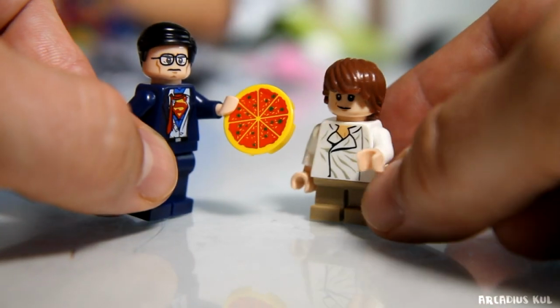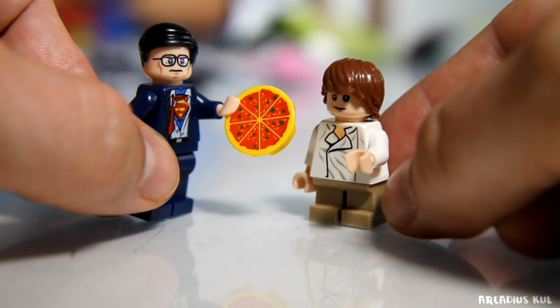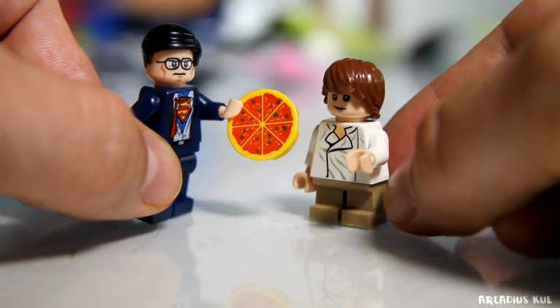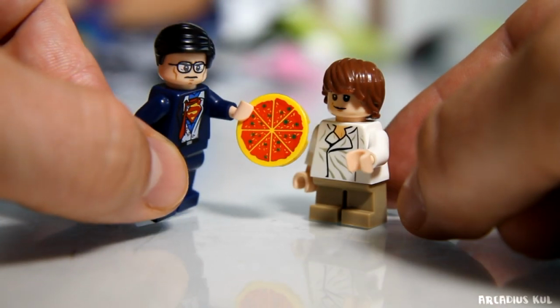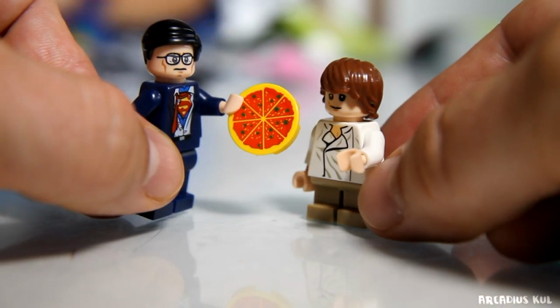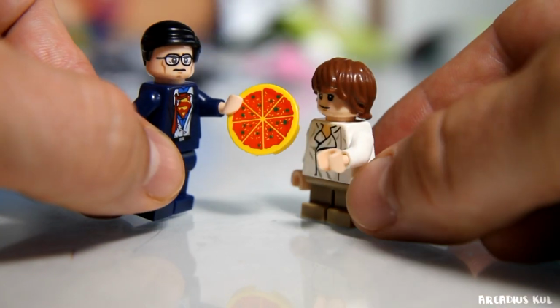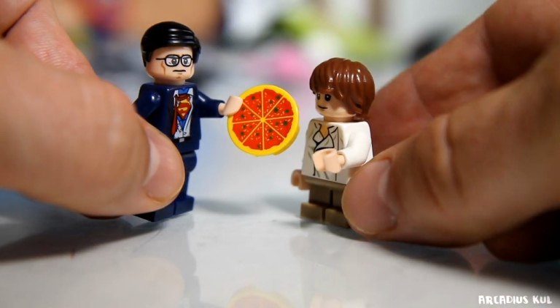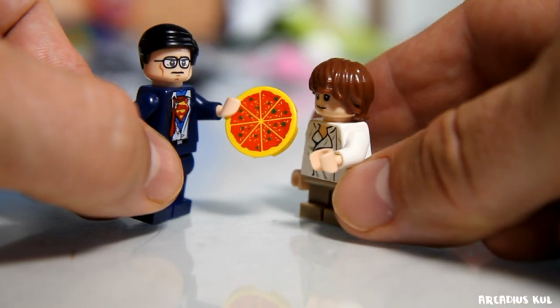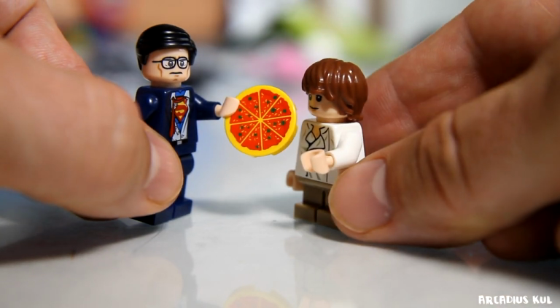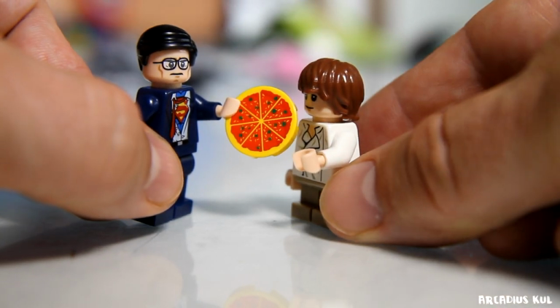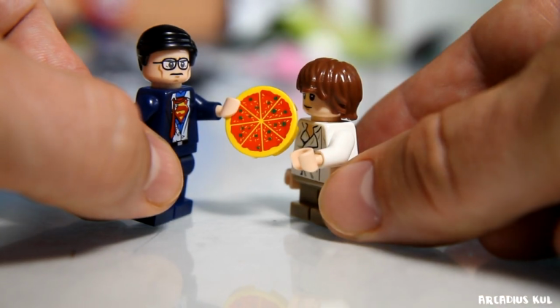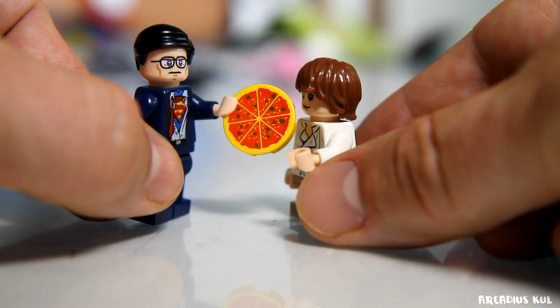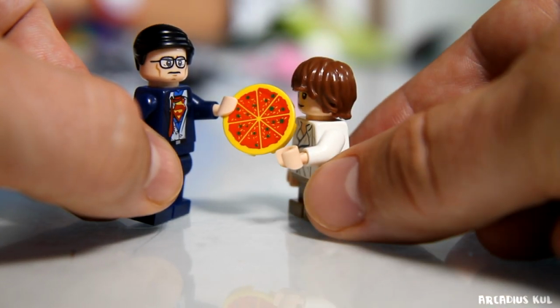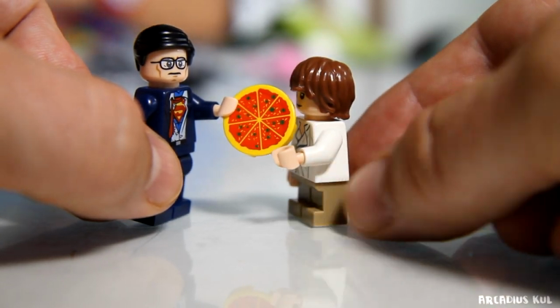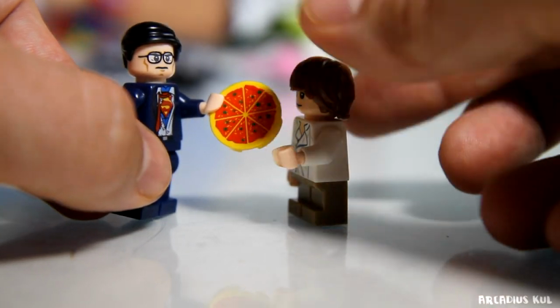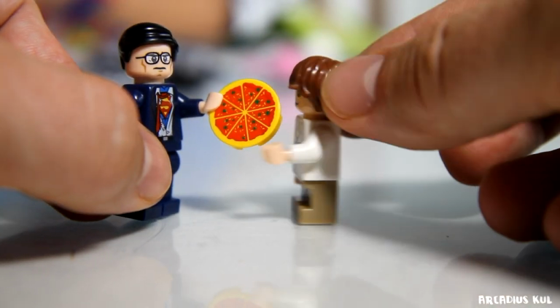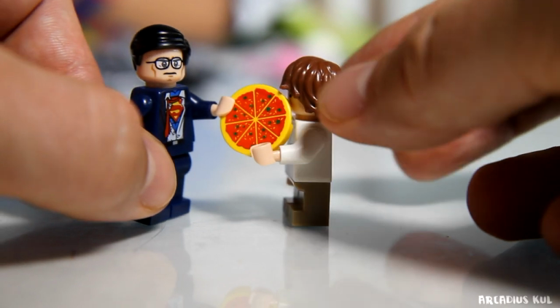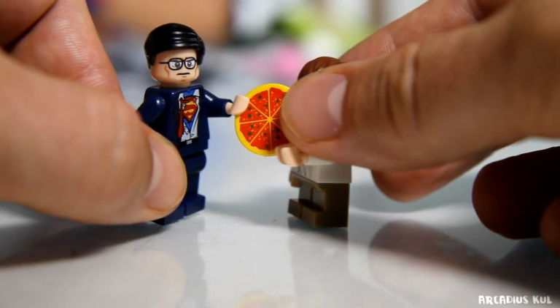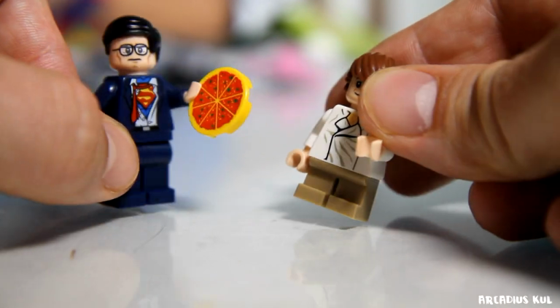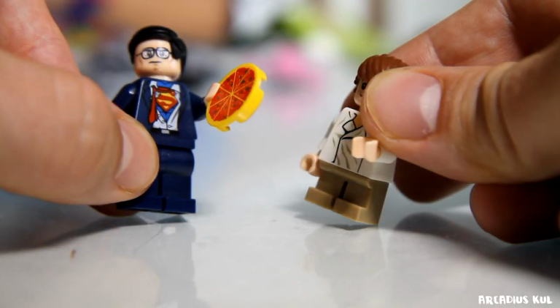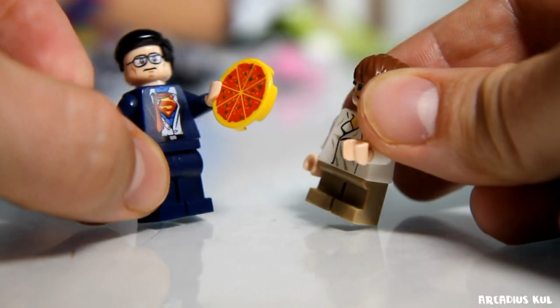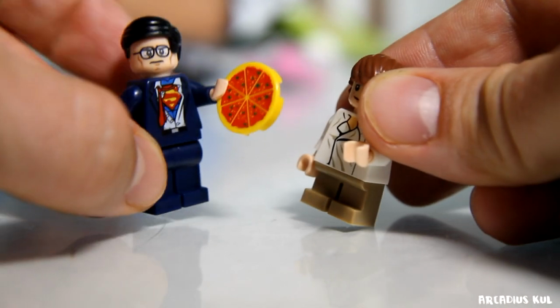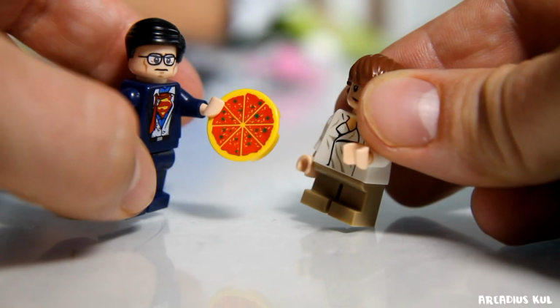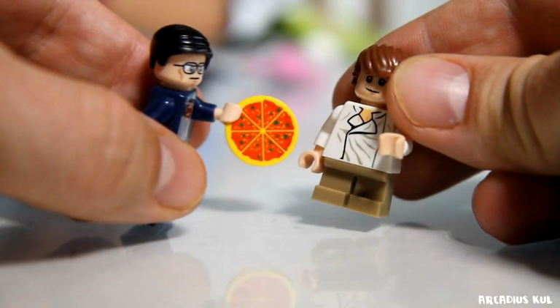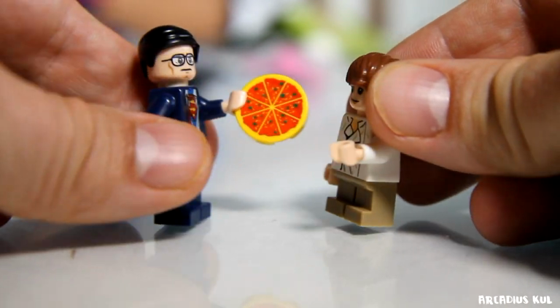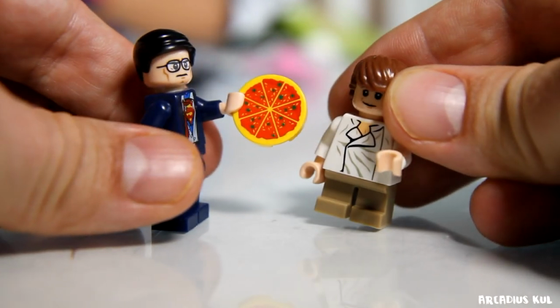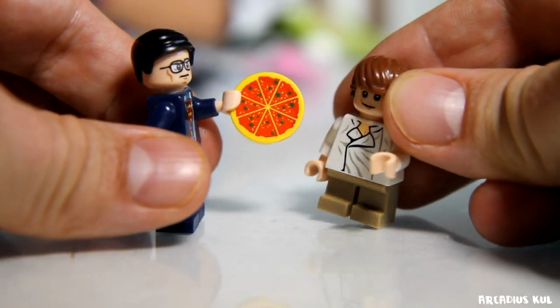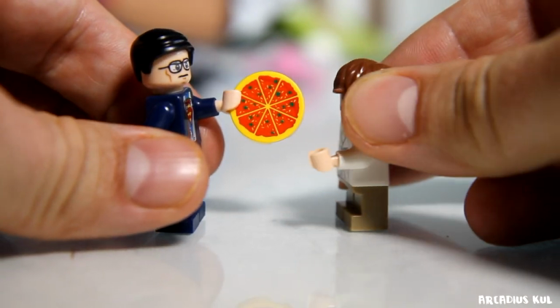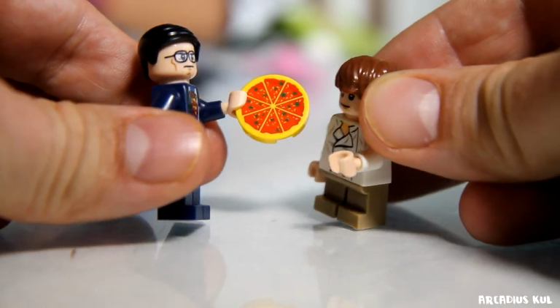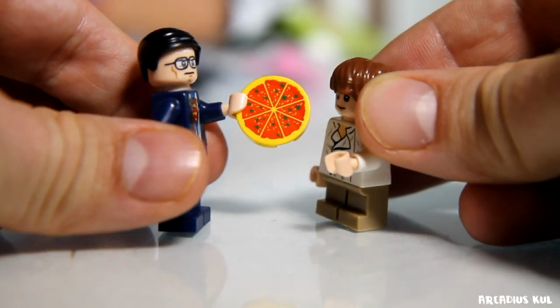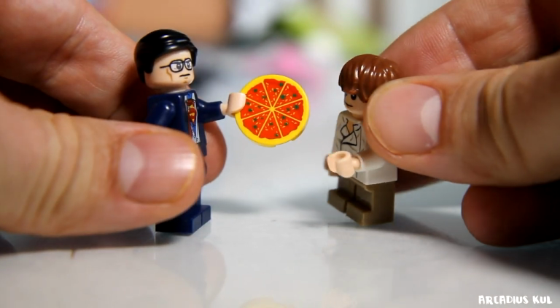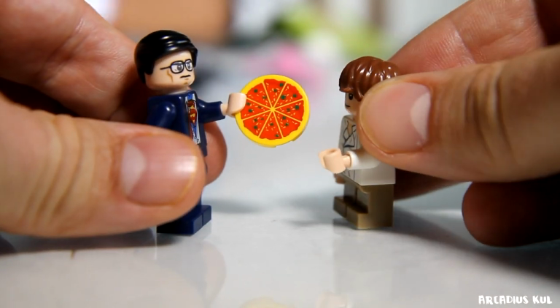That's our pizza - isn't it great? Hey, I am Superman! Hey Han Solo, hey, what's up bro - would you like to have some pizza? Sure!